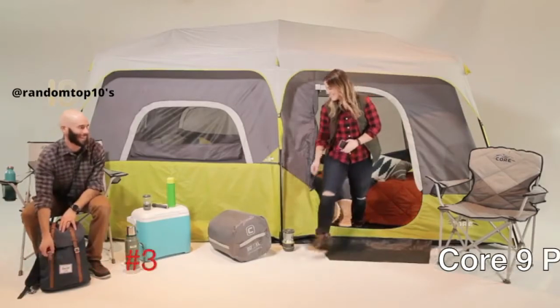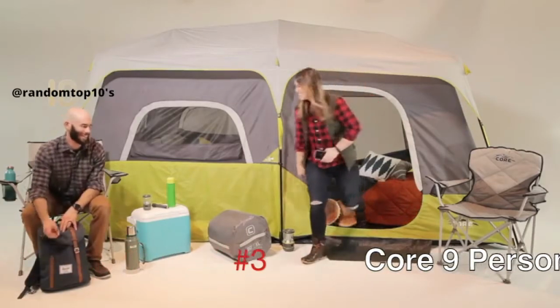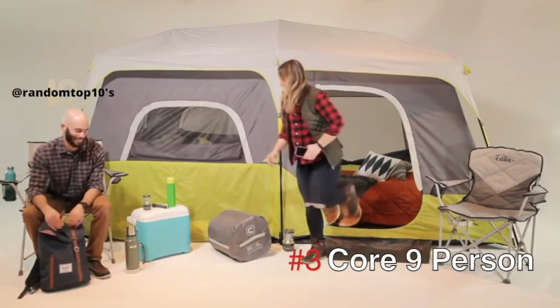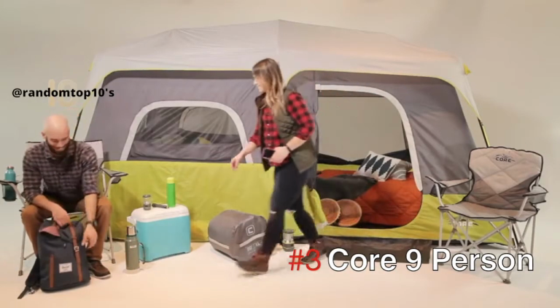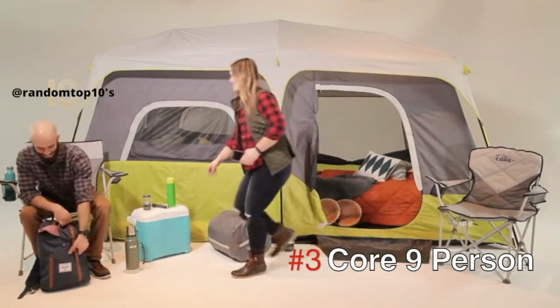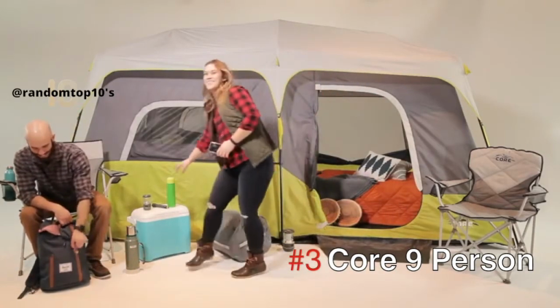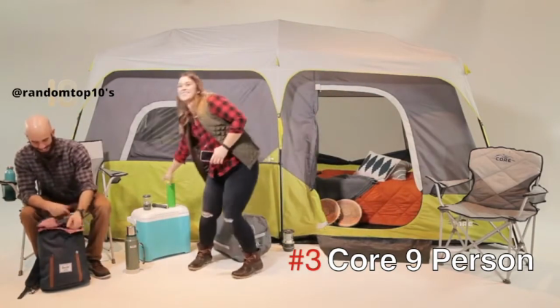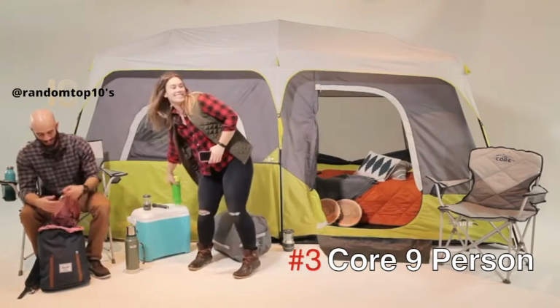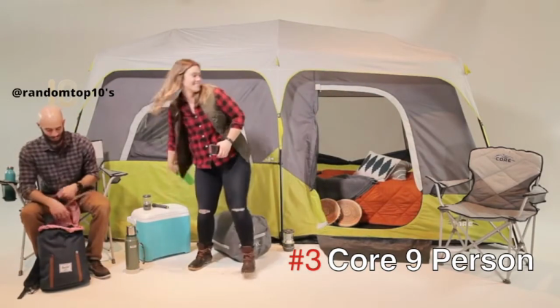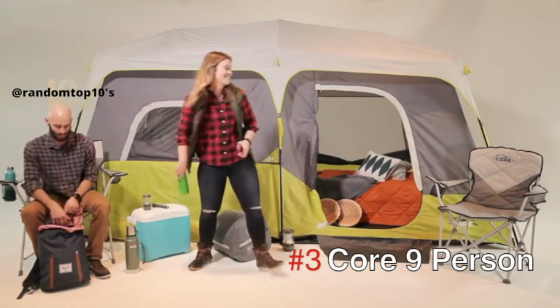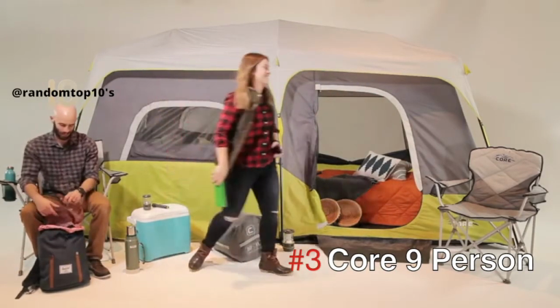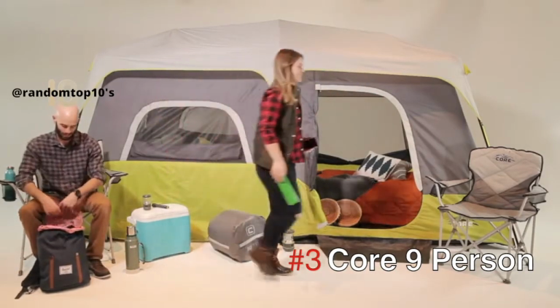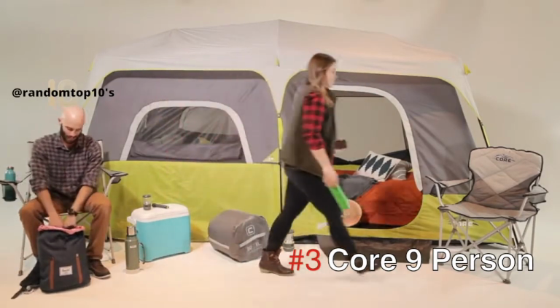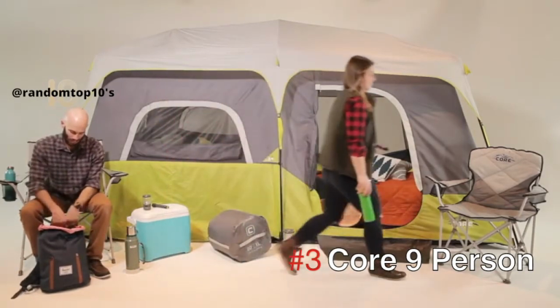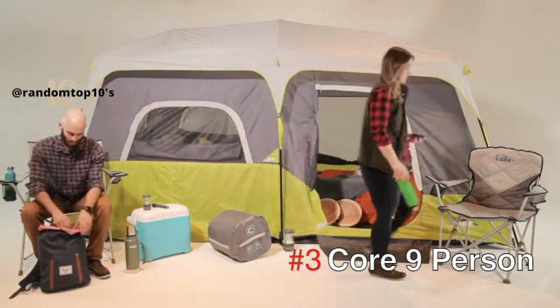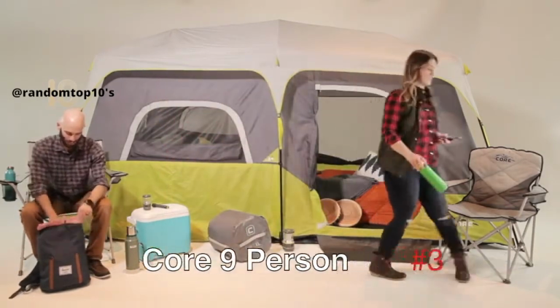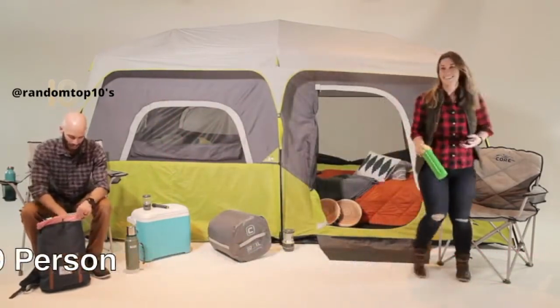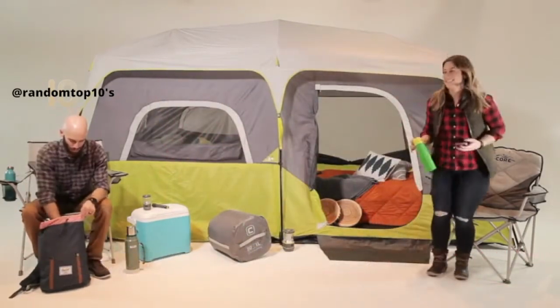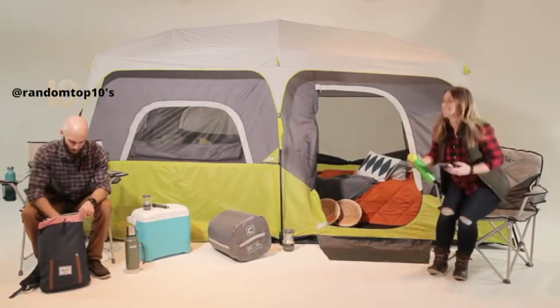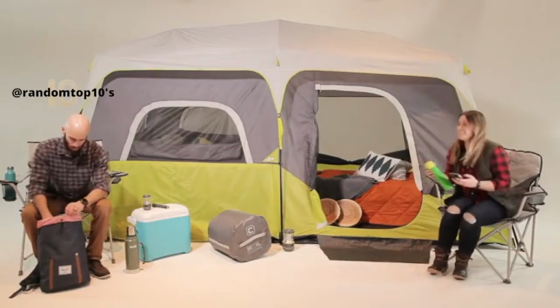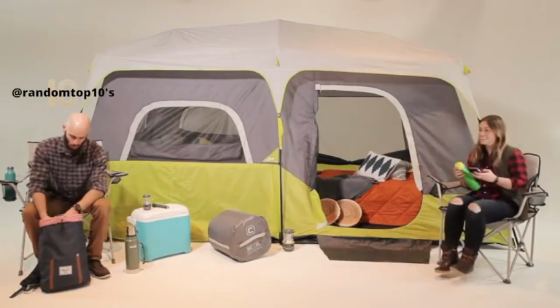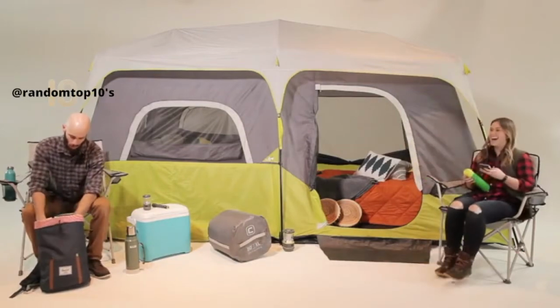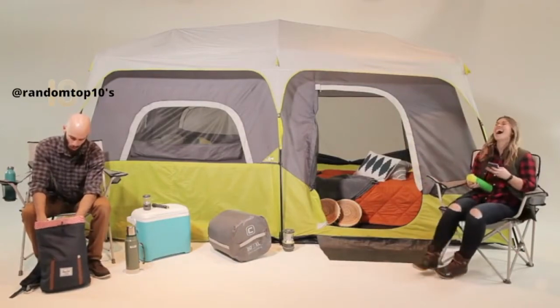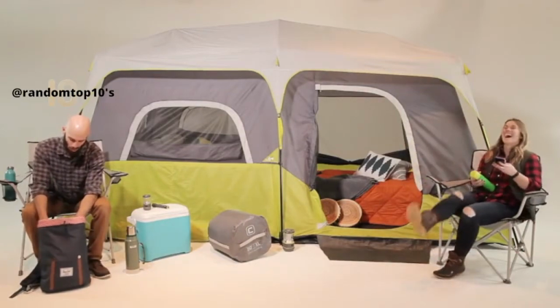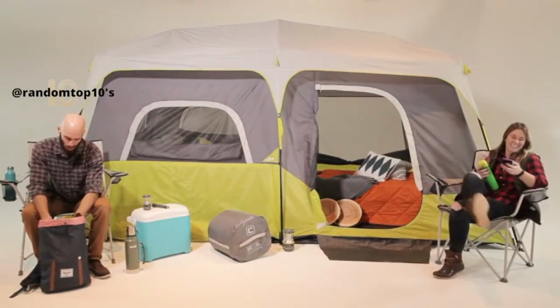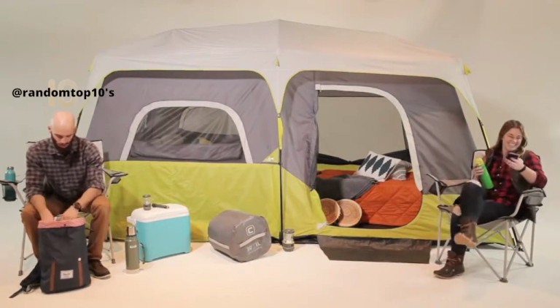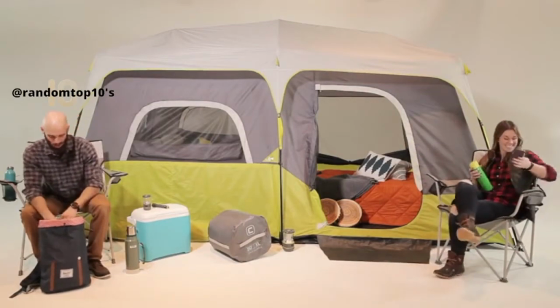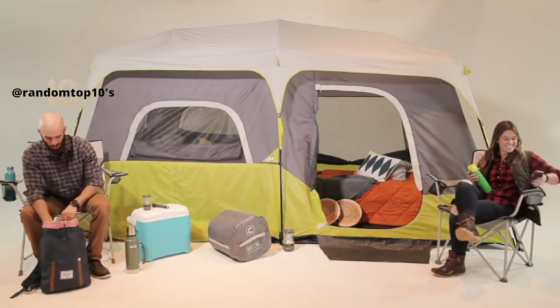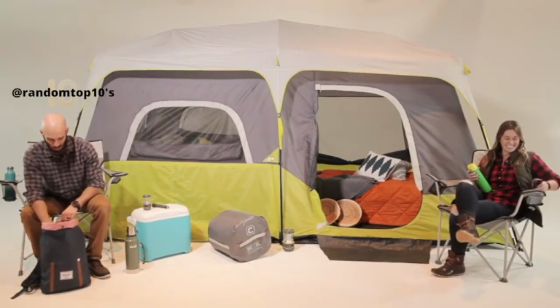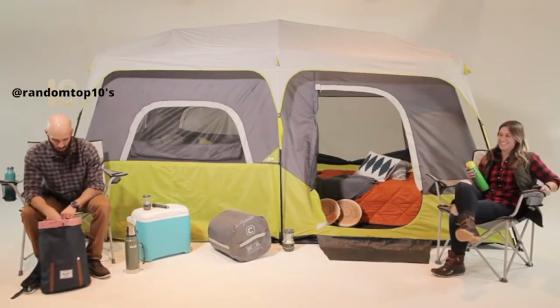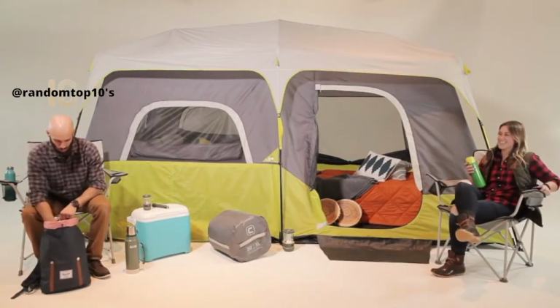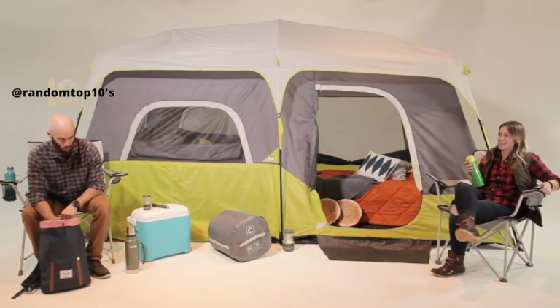Here at CORE, we strive to make camping more comfortable and less complicated. That's why we designed our 9-person instant cabin tent.